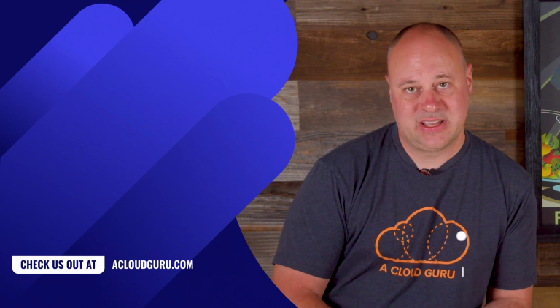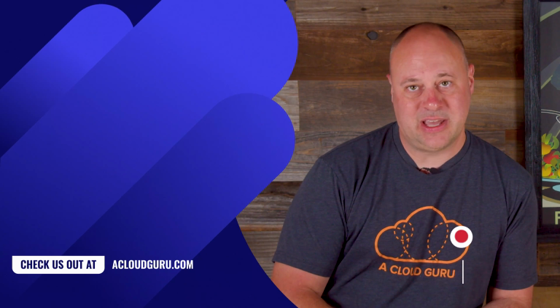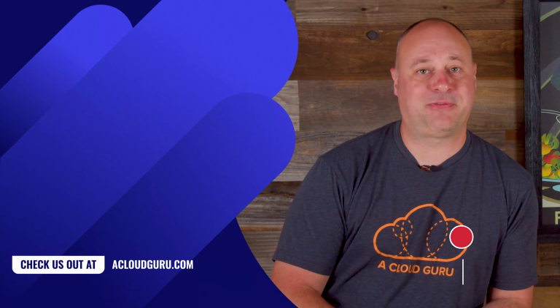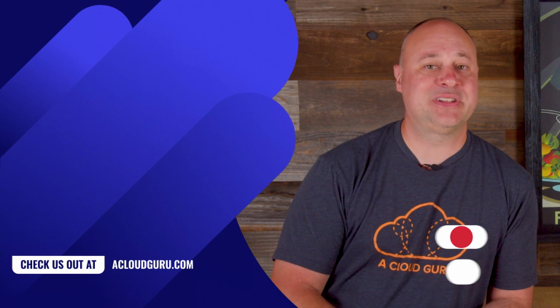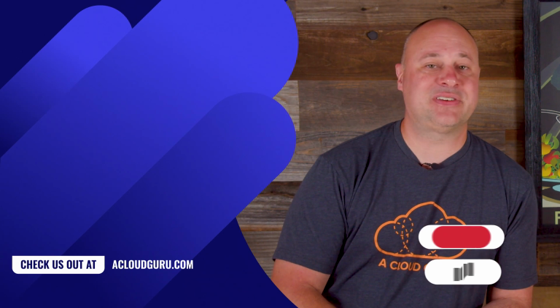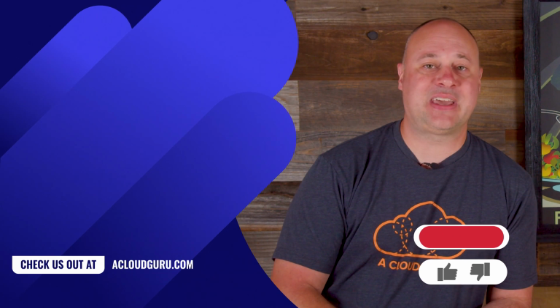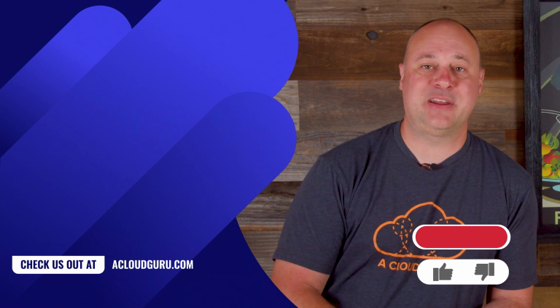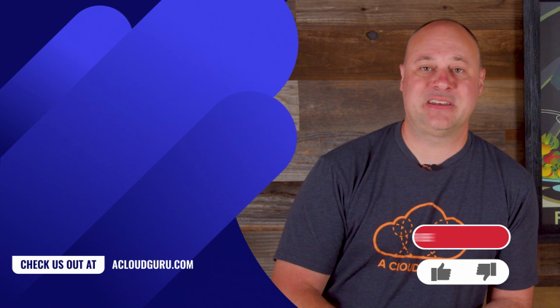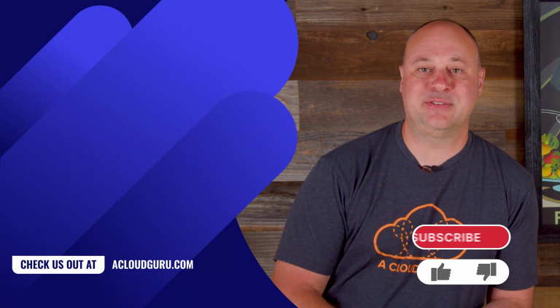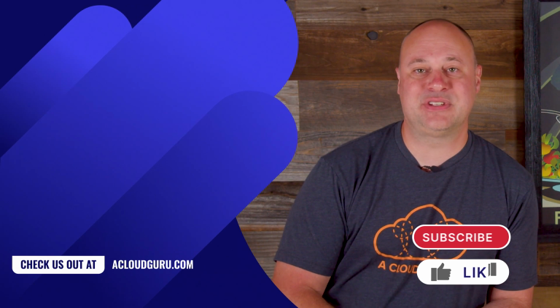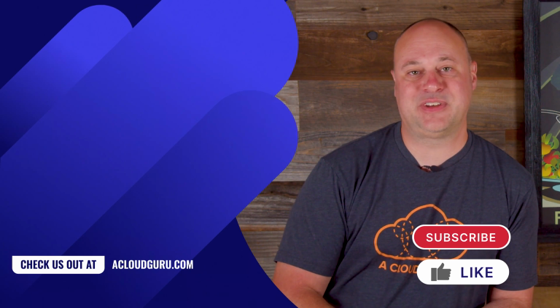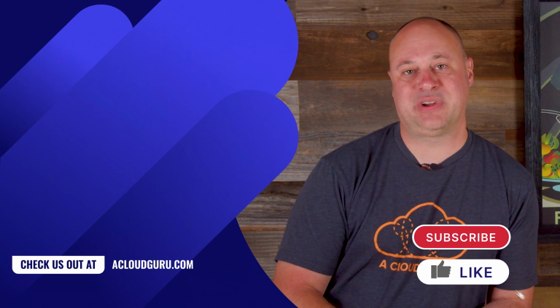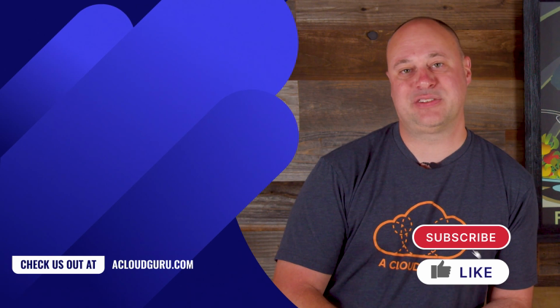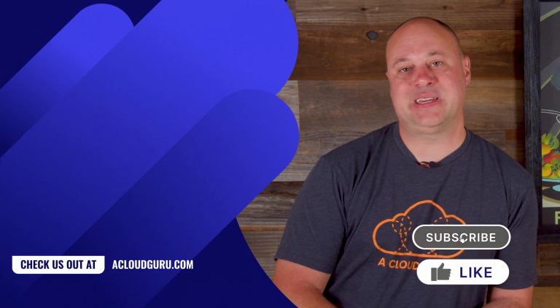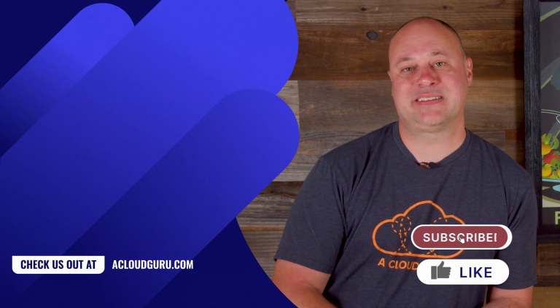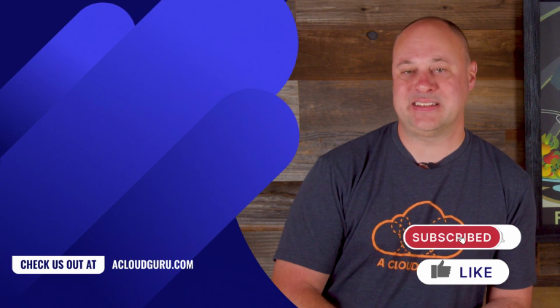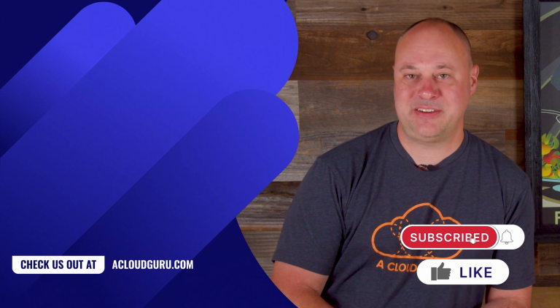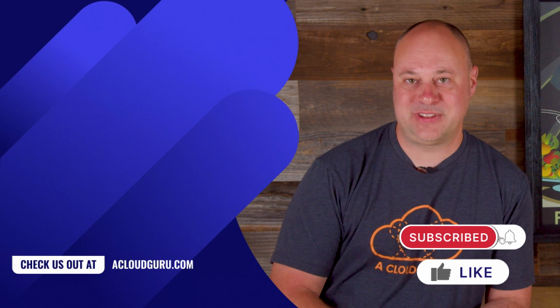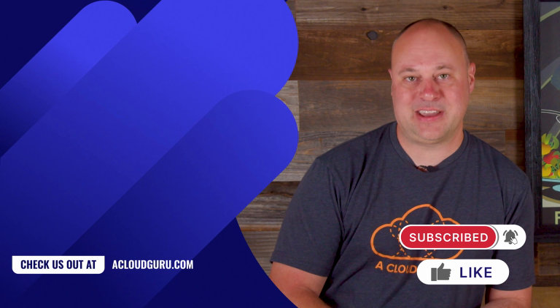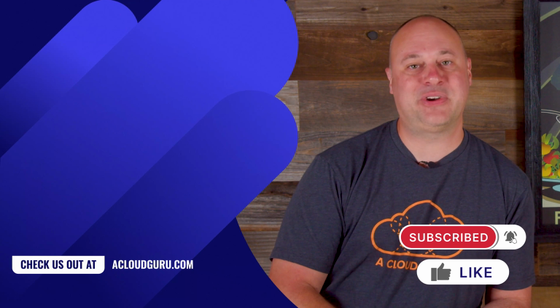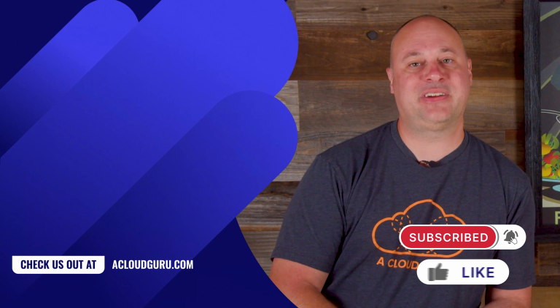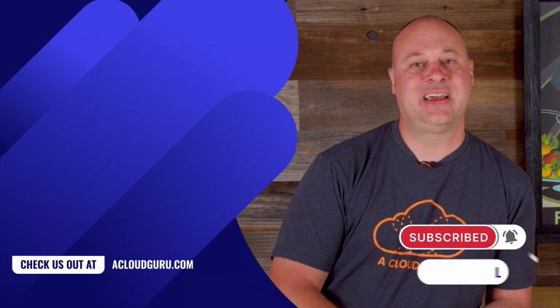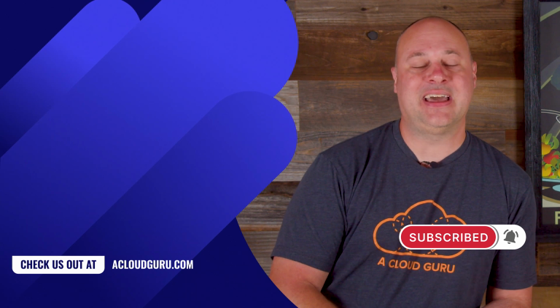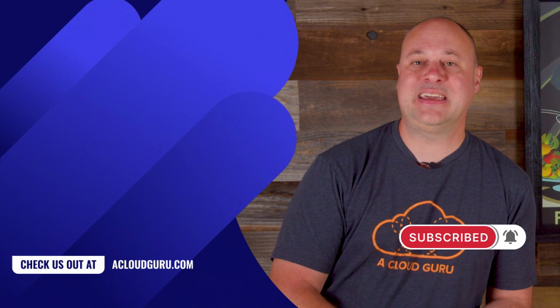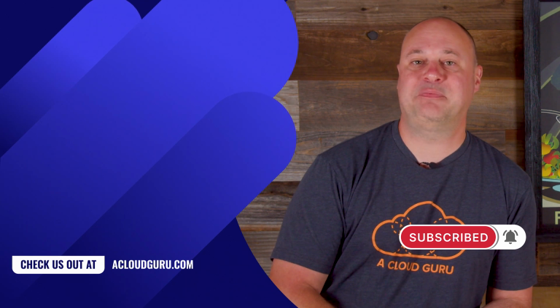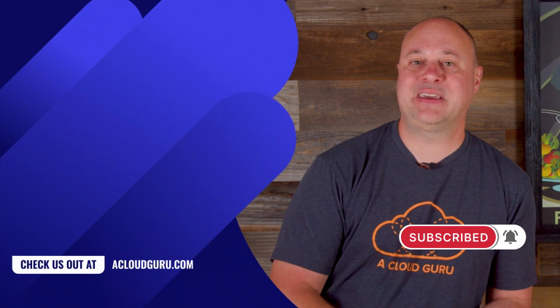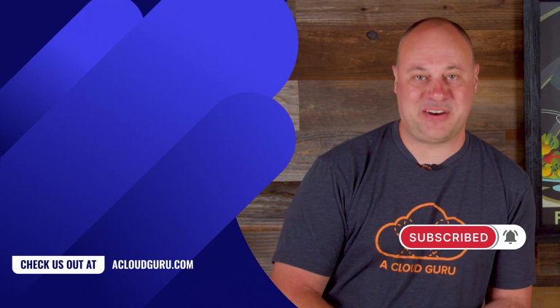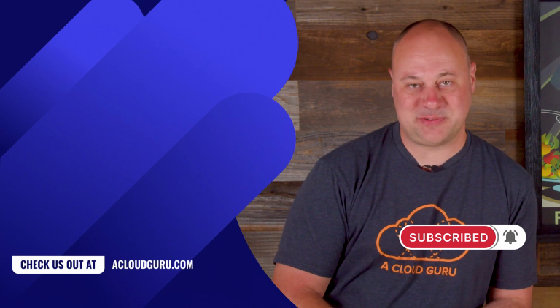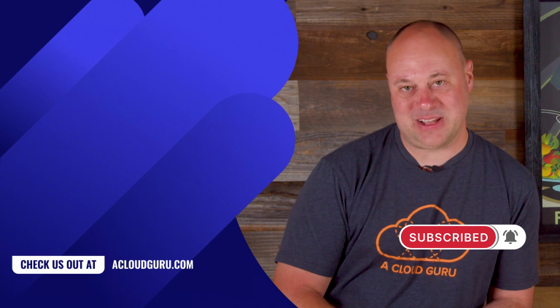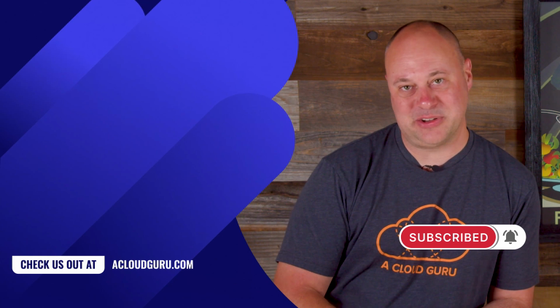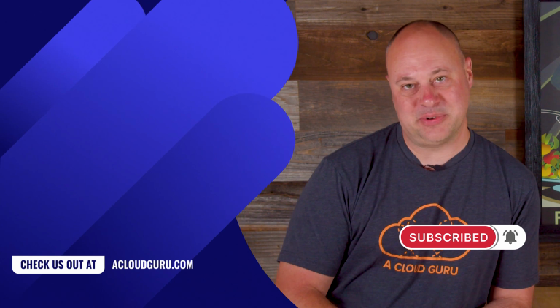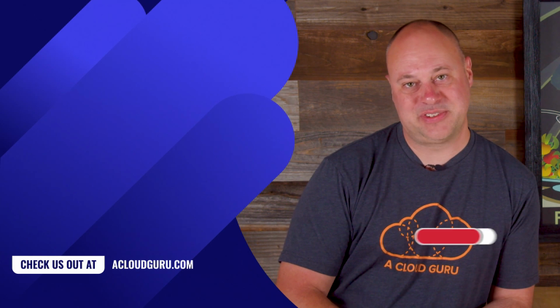That, my friends, is all the AWS news that's fit to print this week. Stay safe, take care of one another, and keep being awesome cloud gurus. Thank you very much.